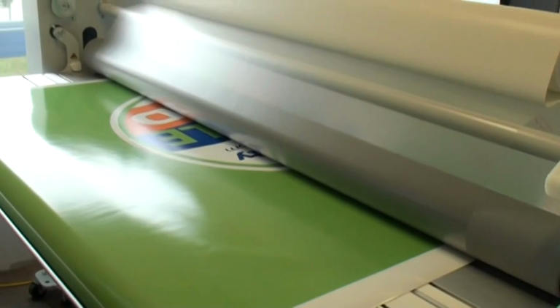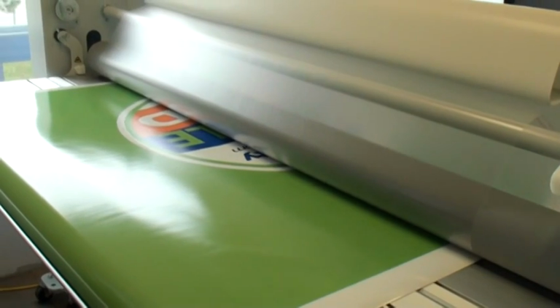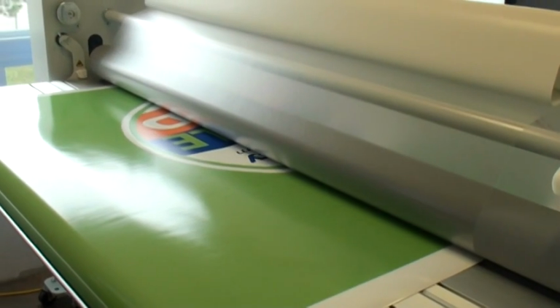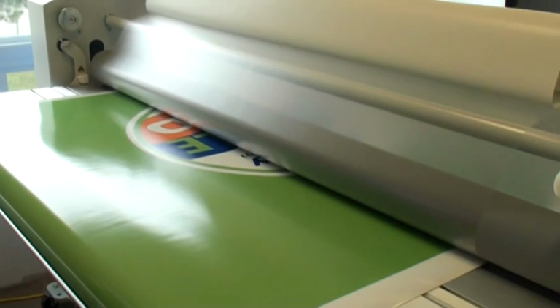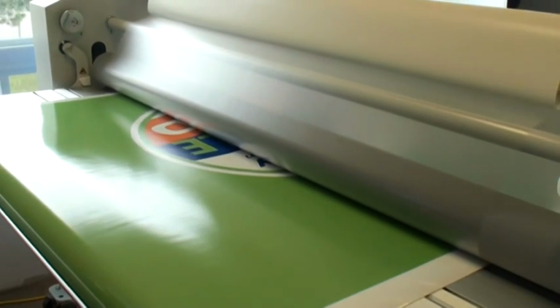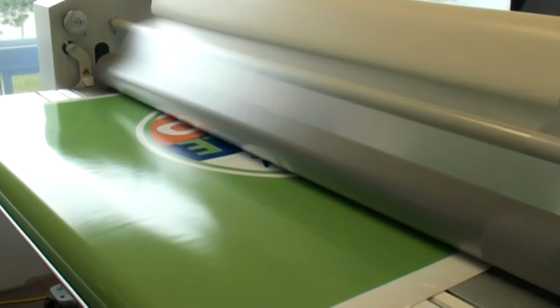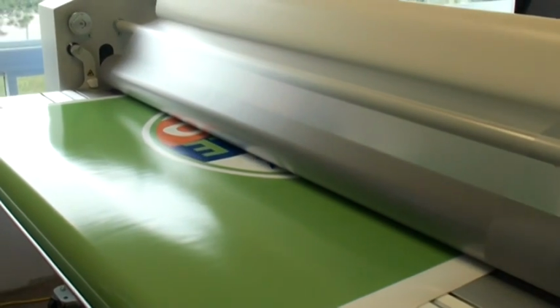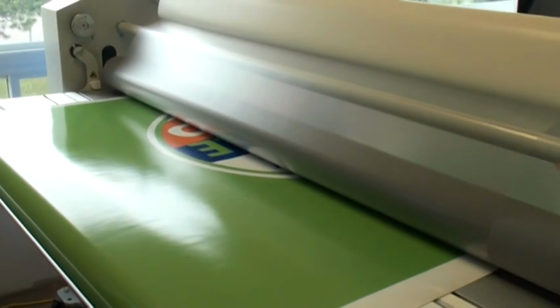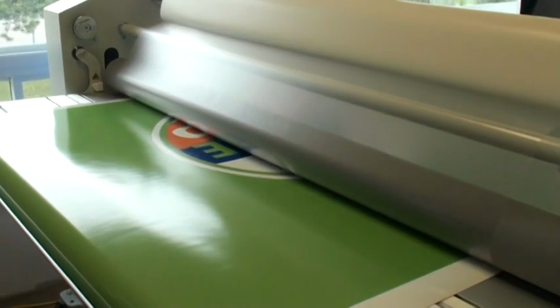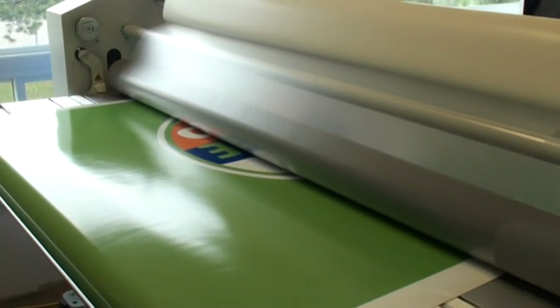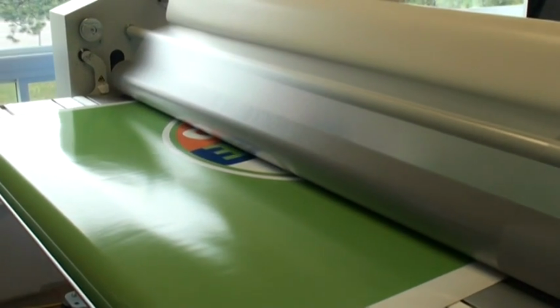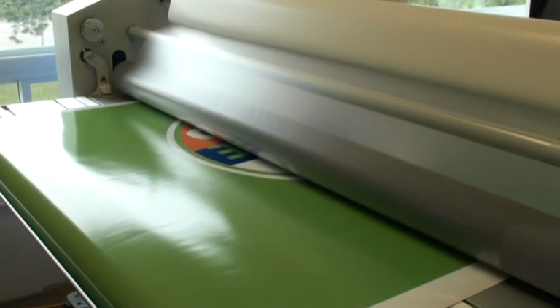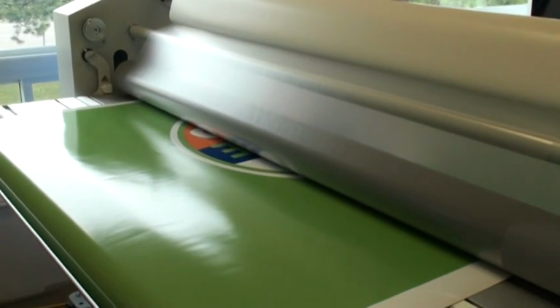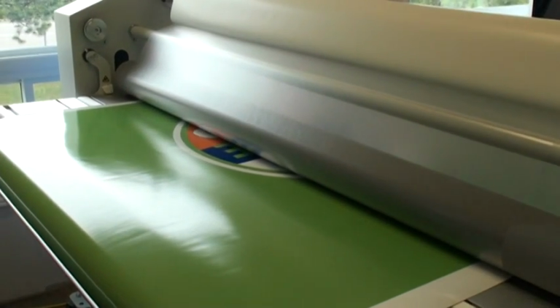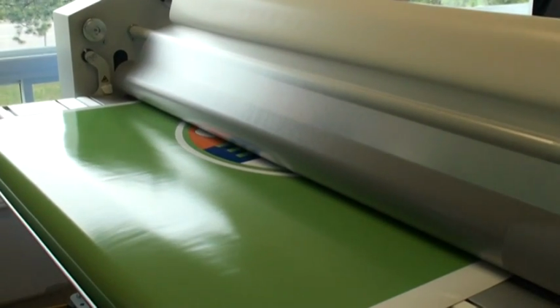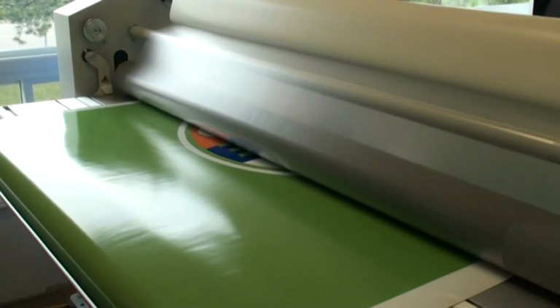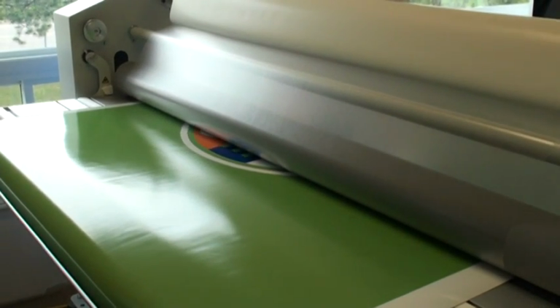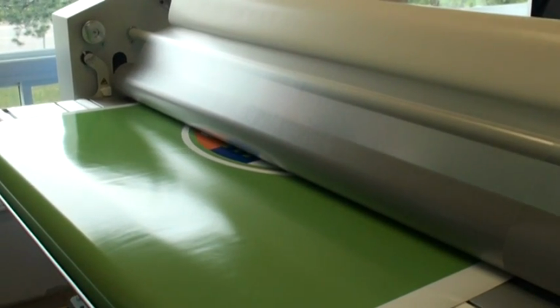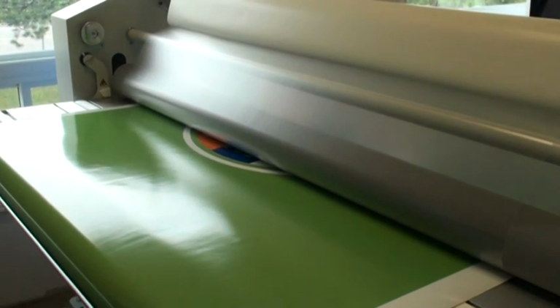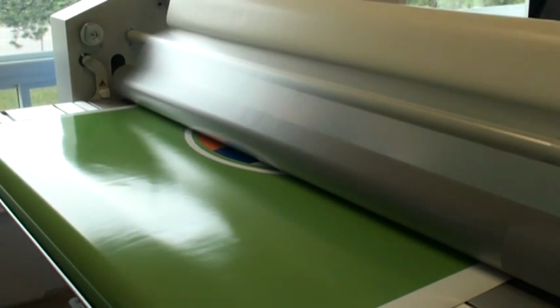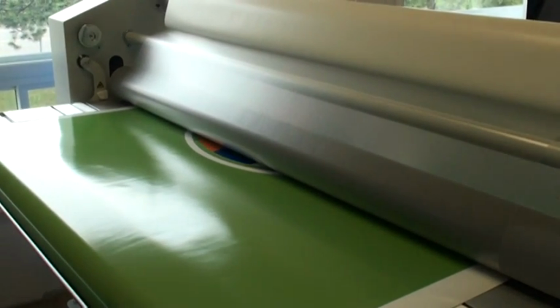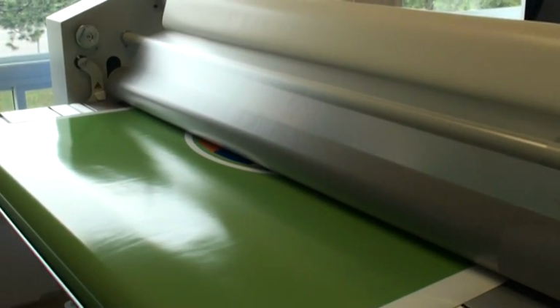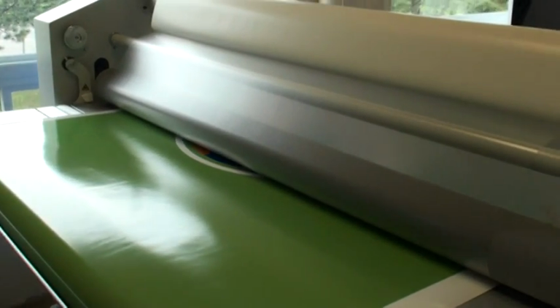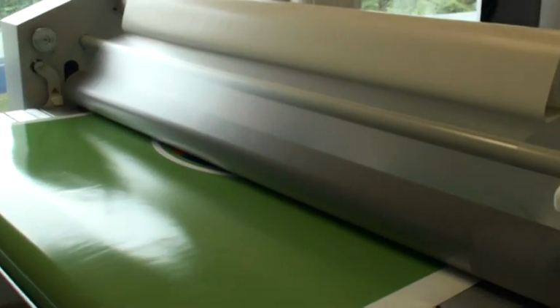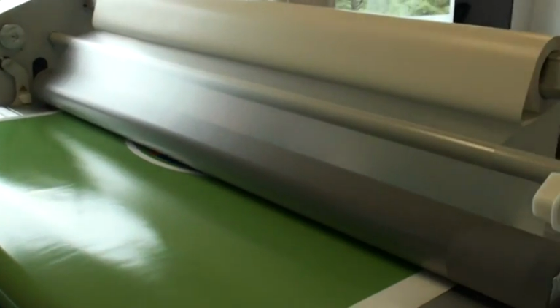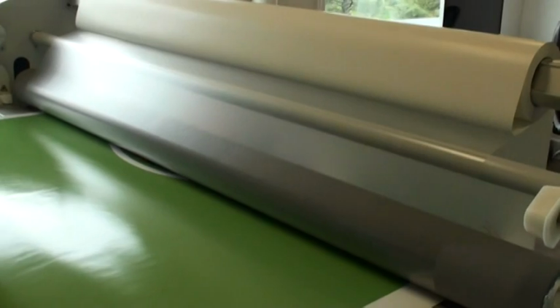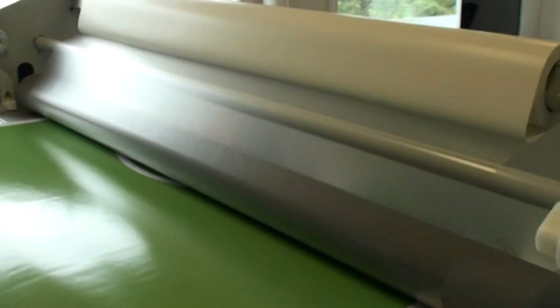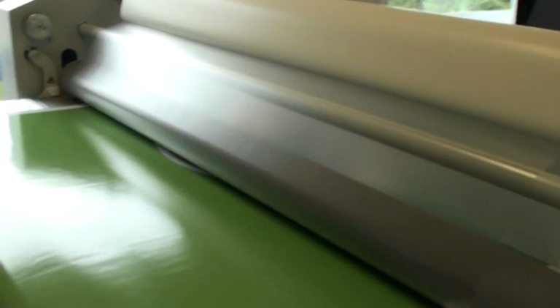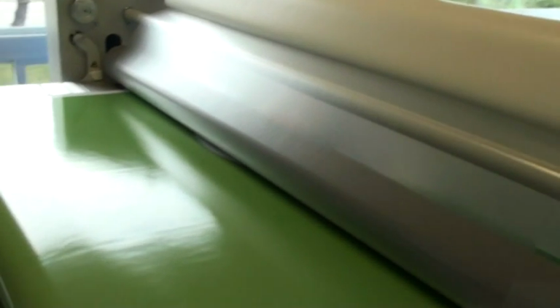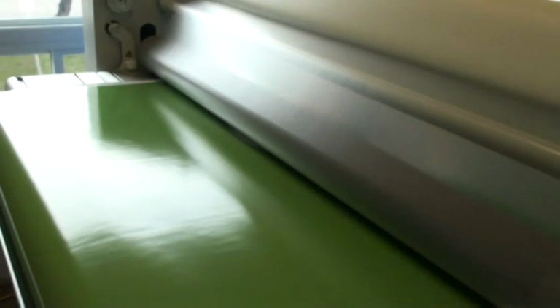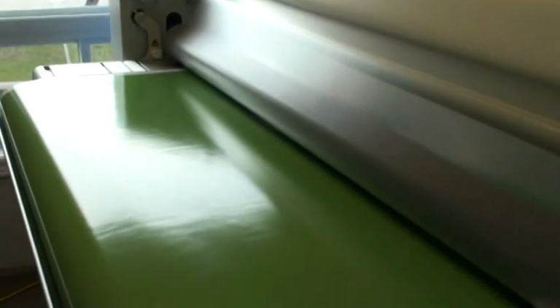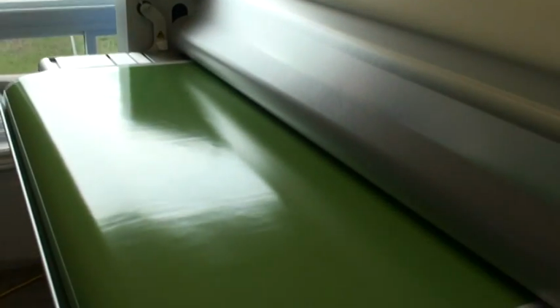At this point the vinyl is going through the laminator, which will put a protective plastic coating on the vinyl.